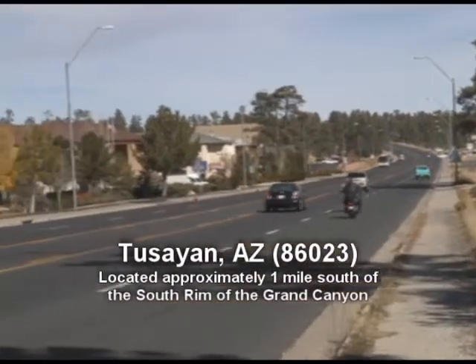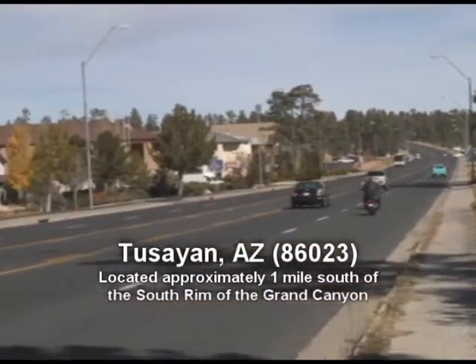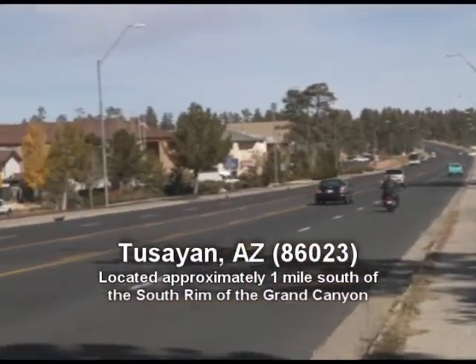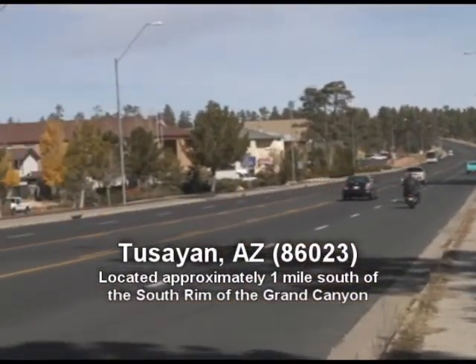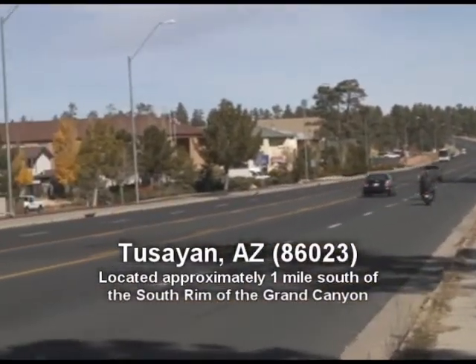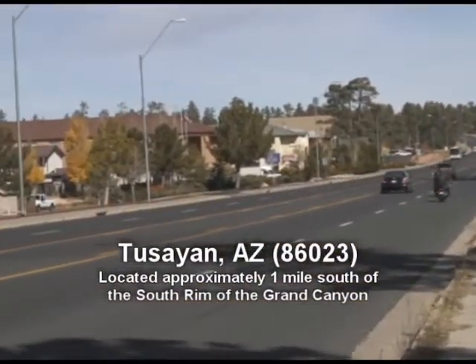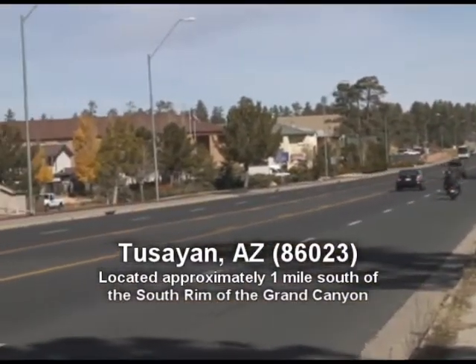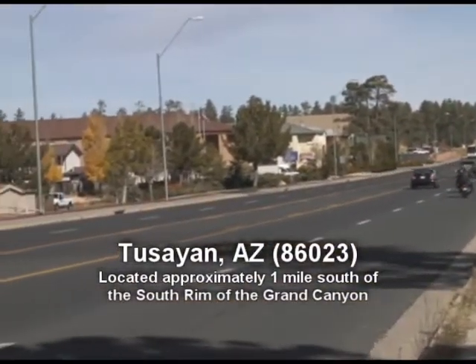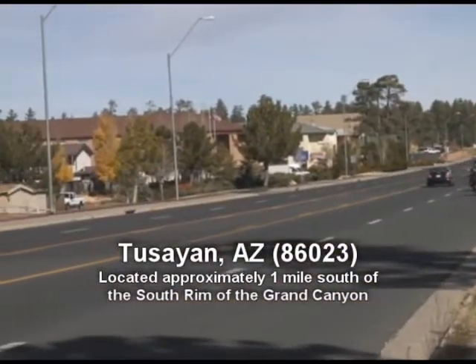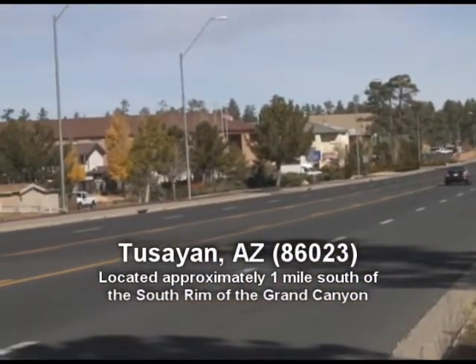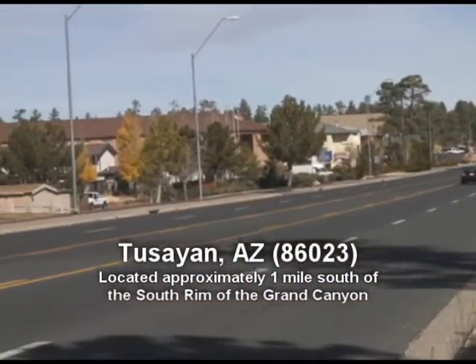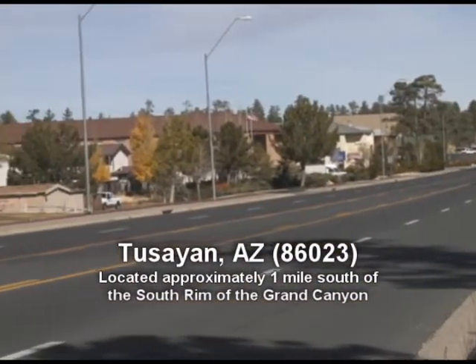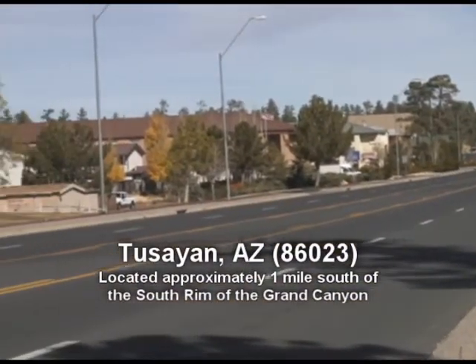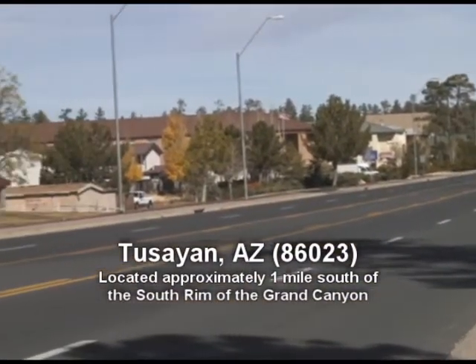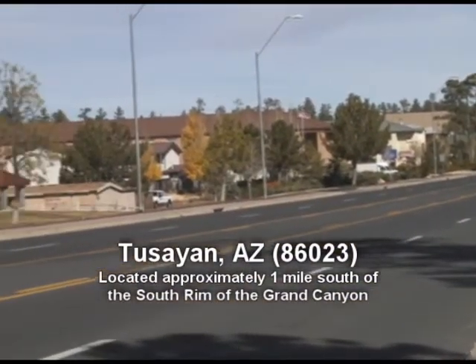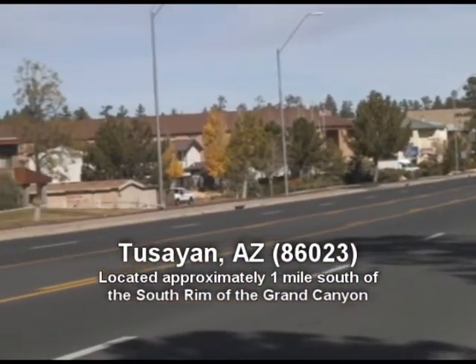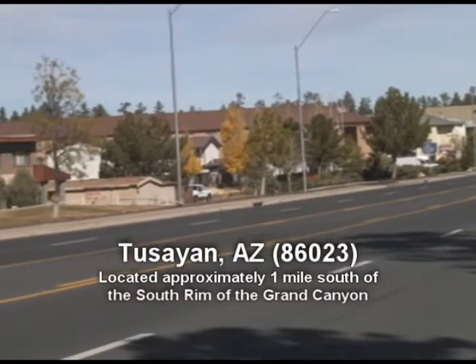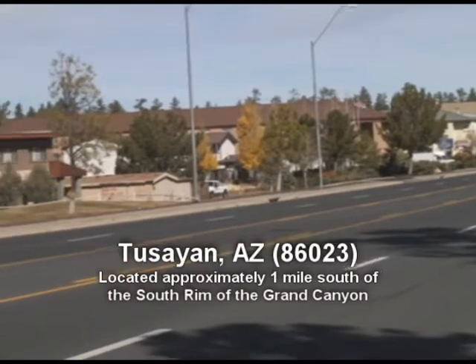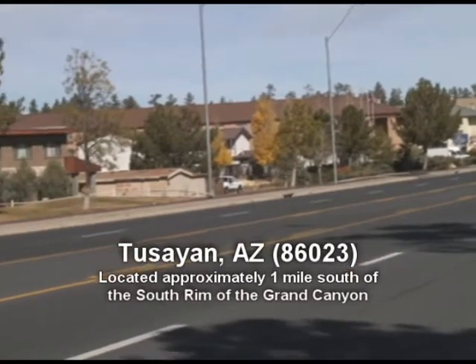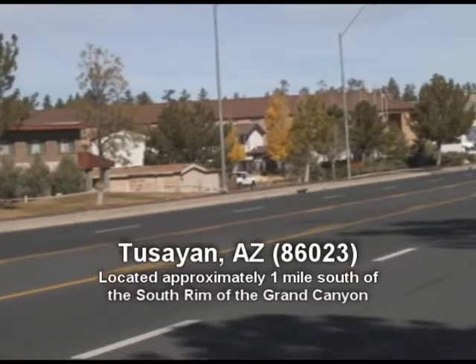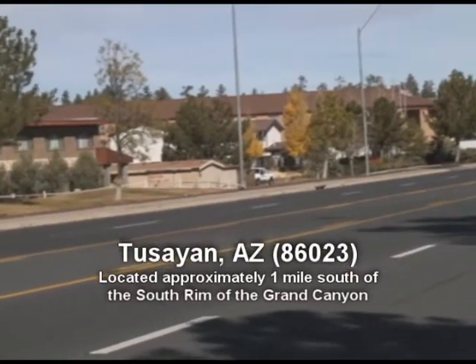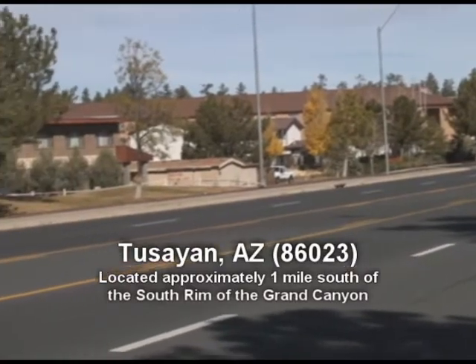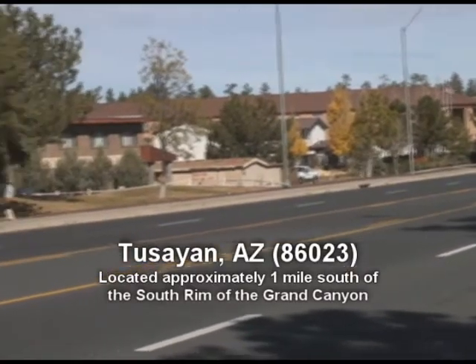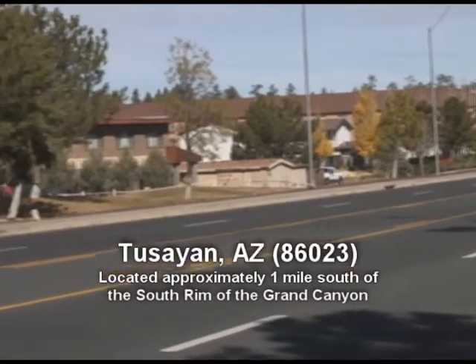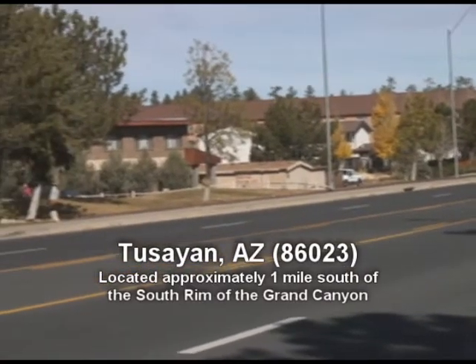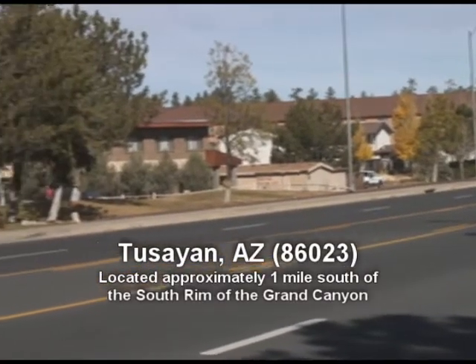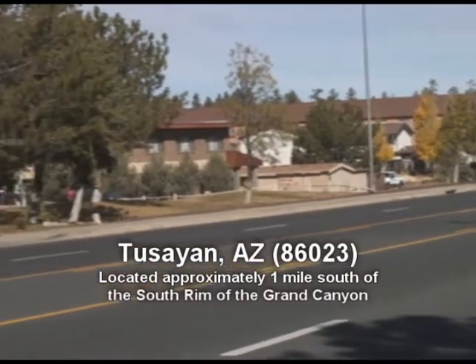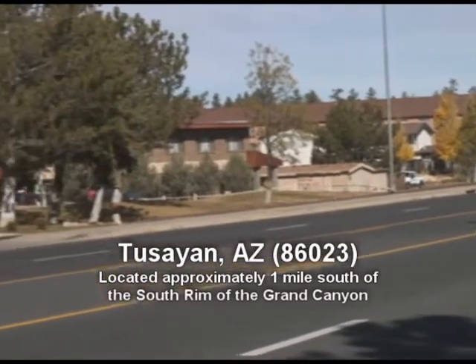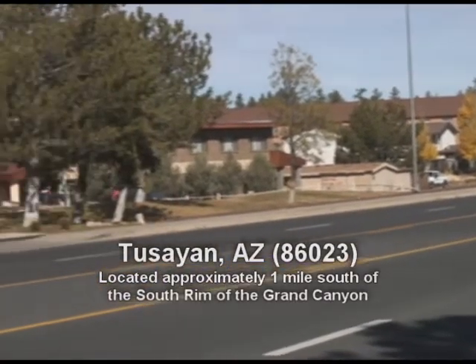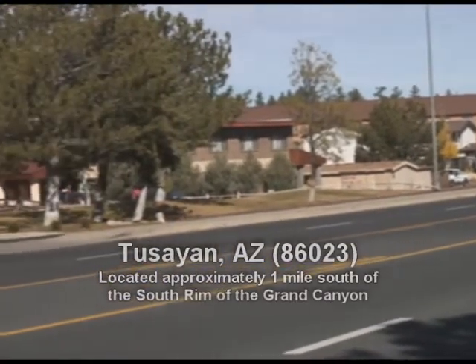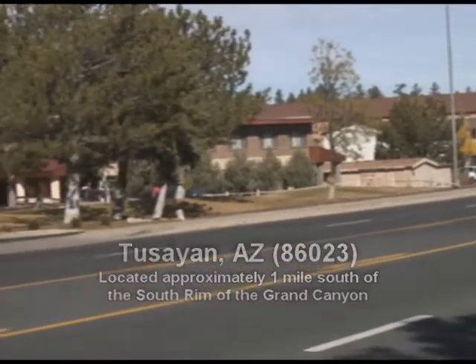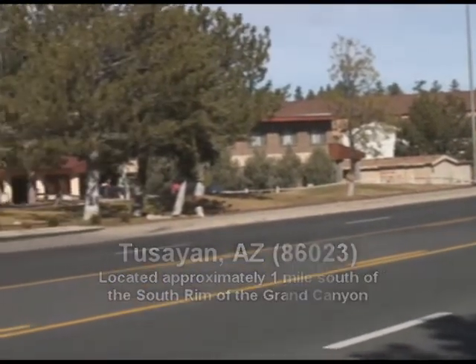The town of Tusayan is located one mile south of Grand Canyon's south rim entrance. Here you'll find five hotels.